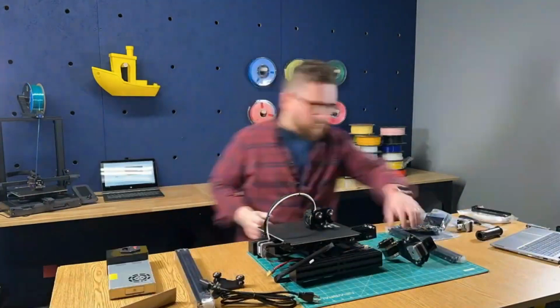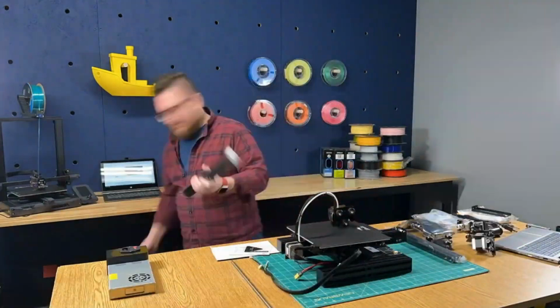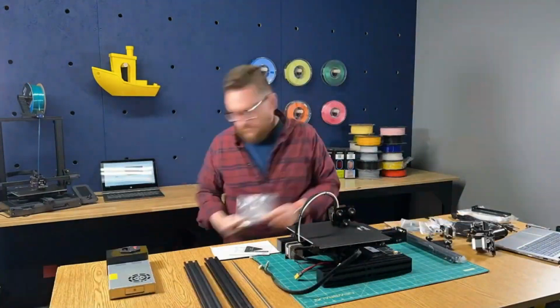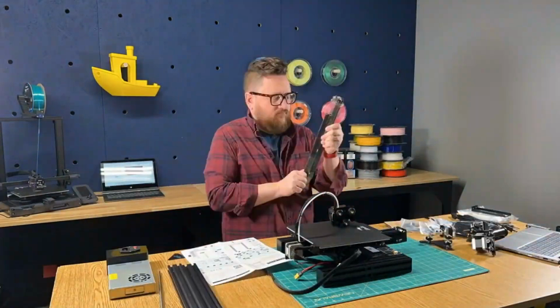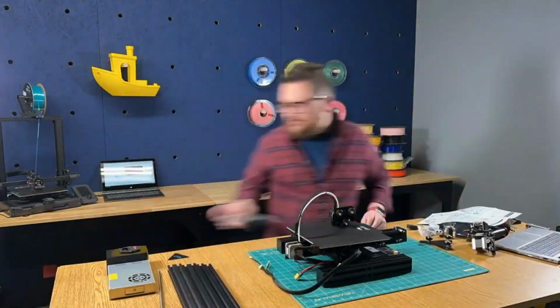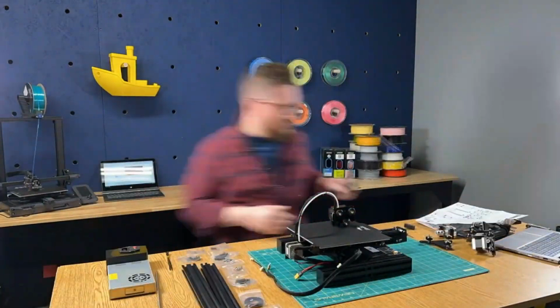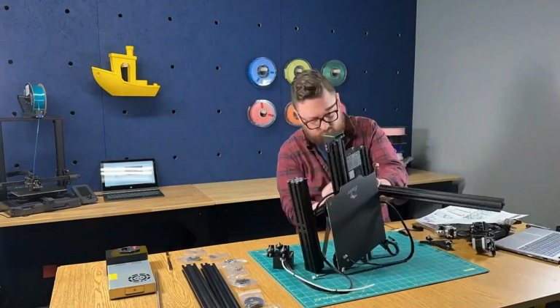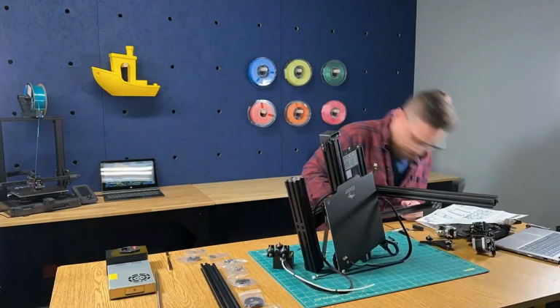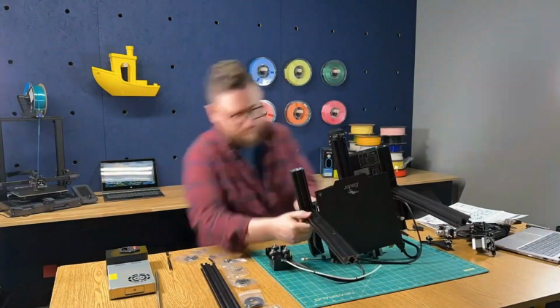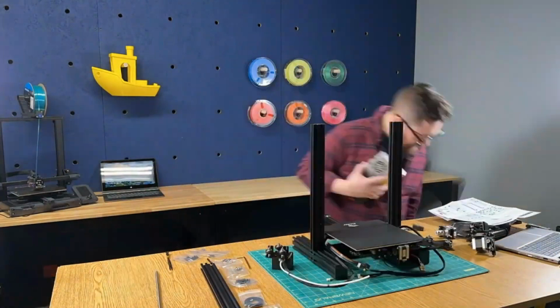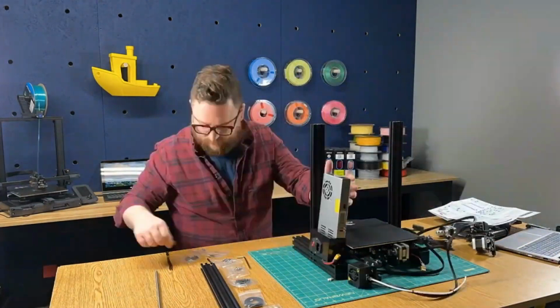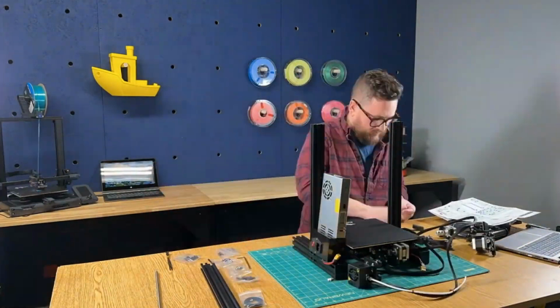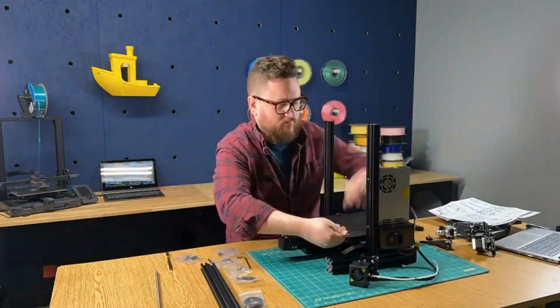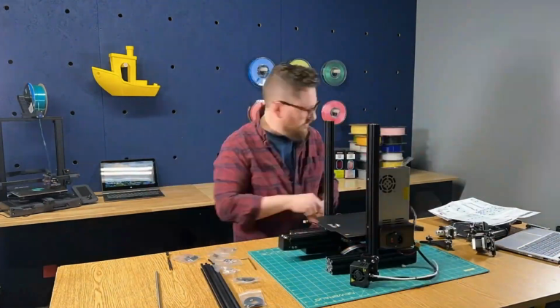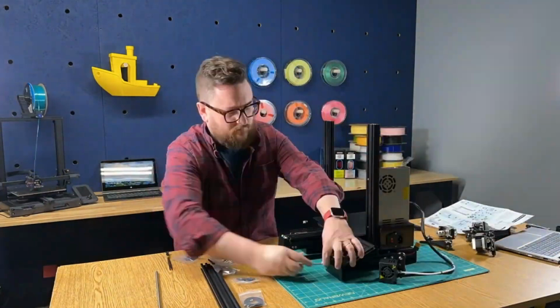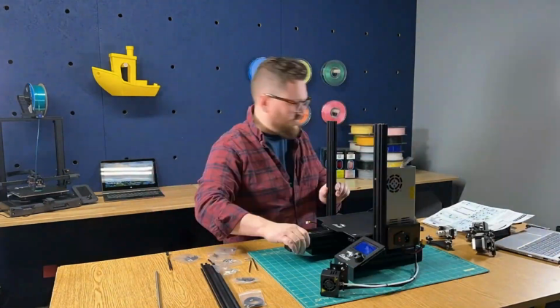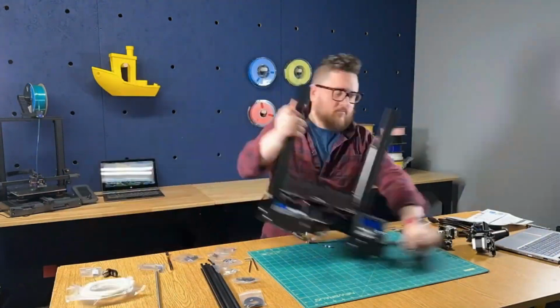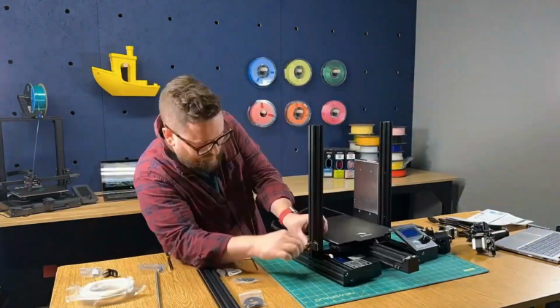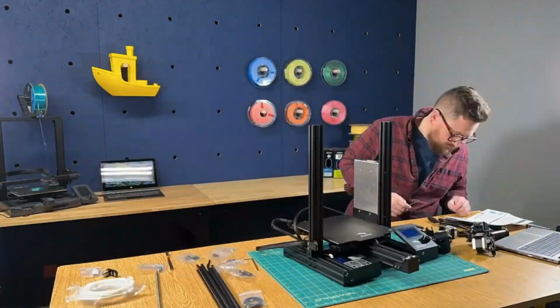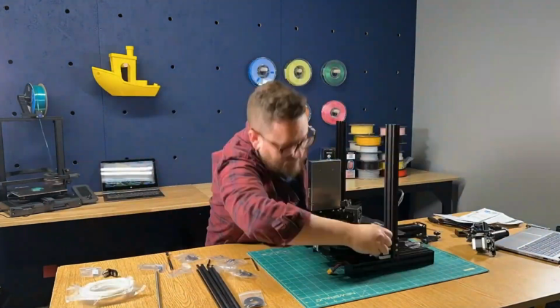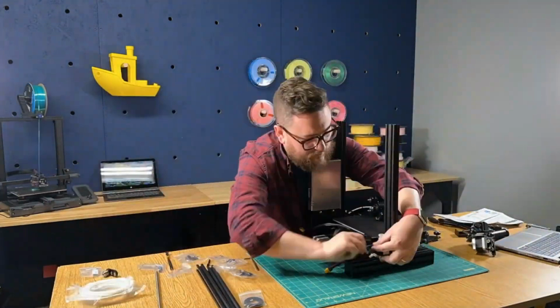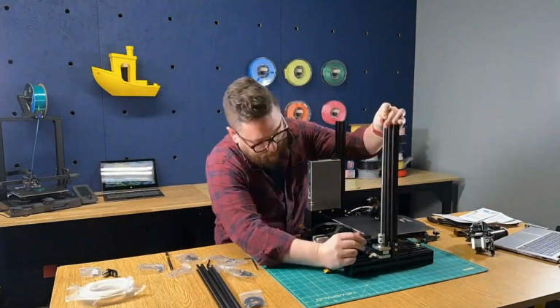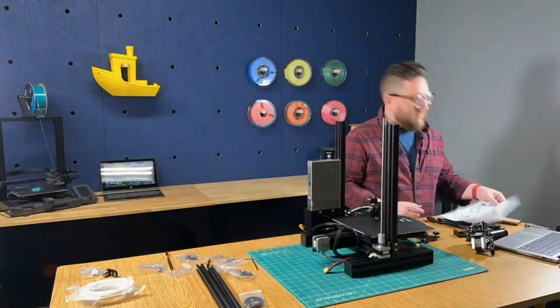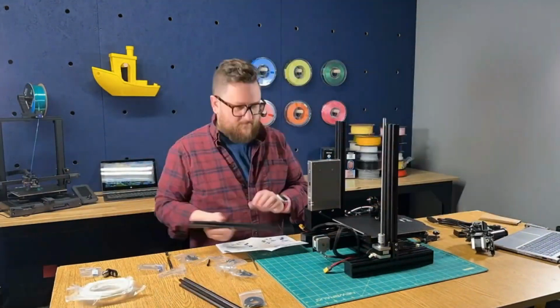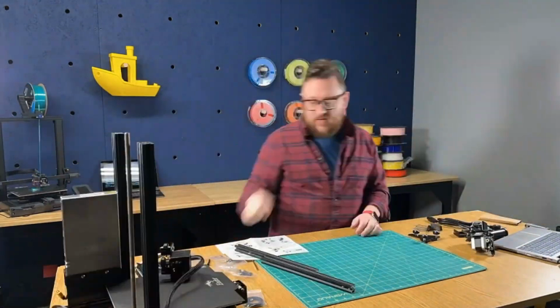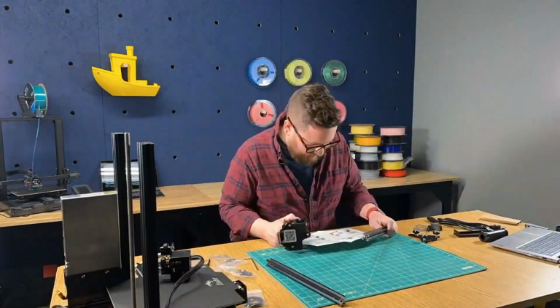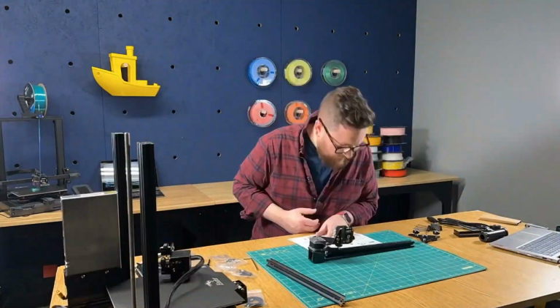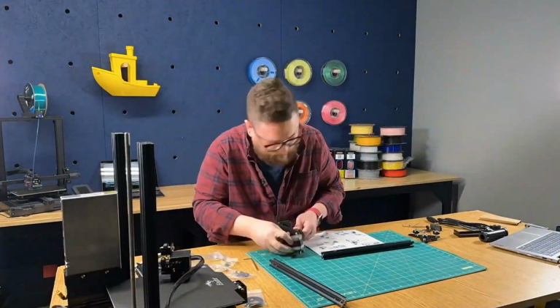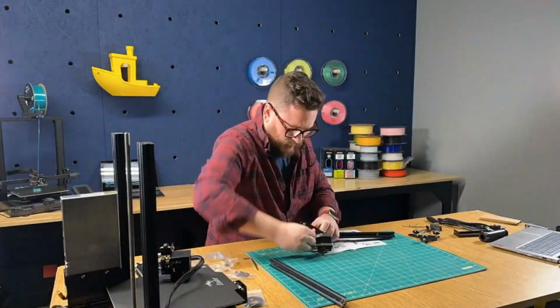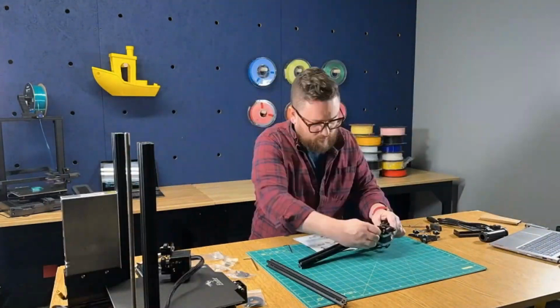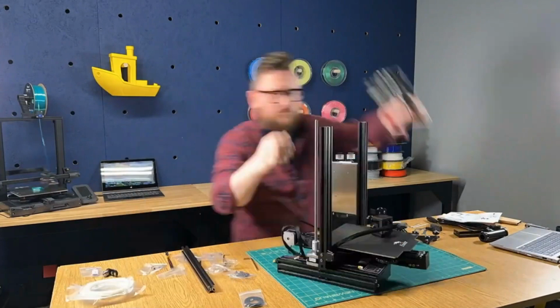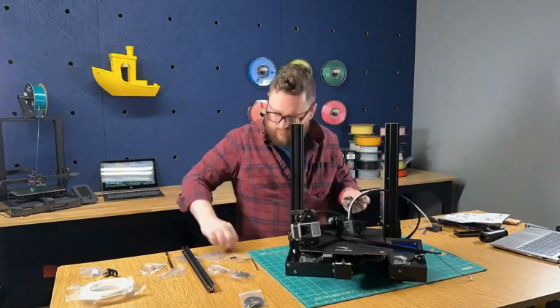First things first, let's get this printer built. It's pretty straightforward using the included instructions in the box.